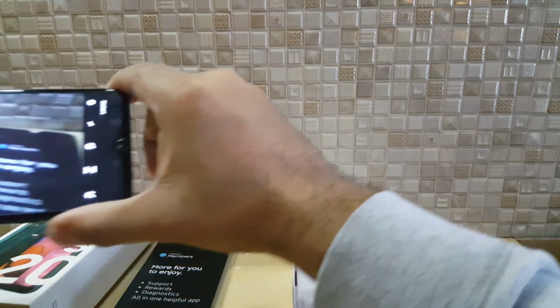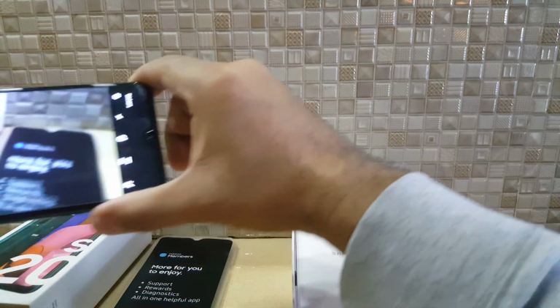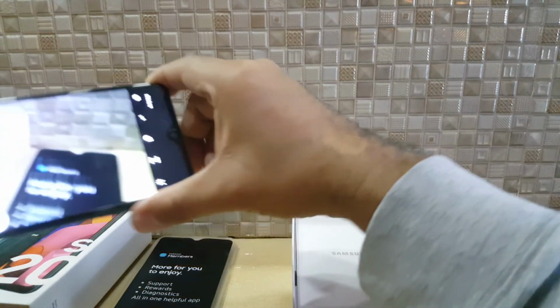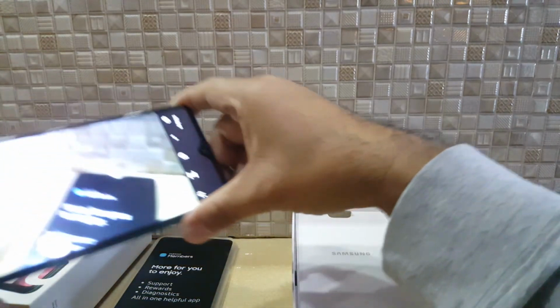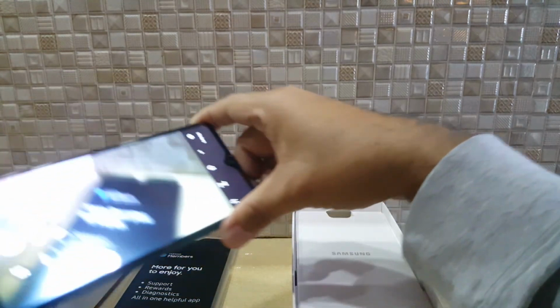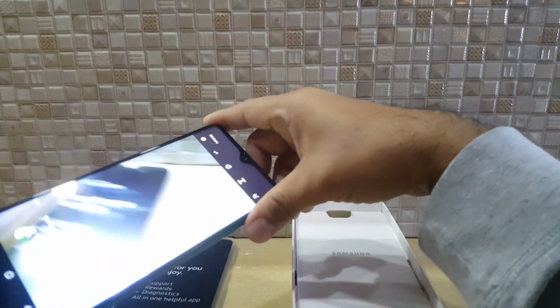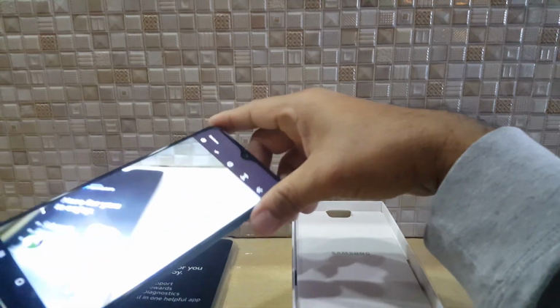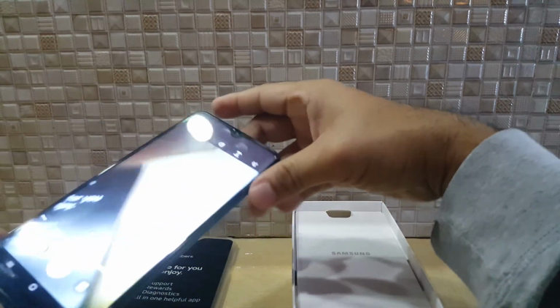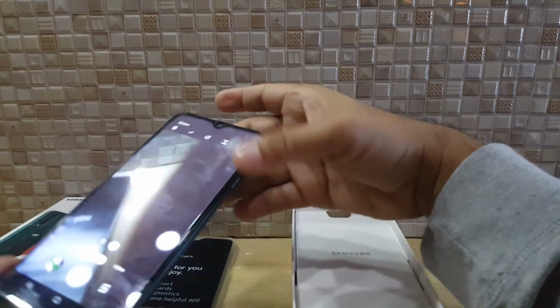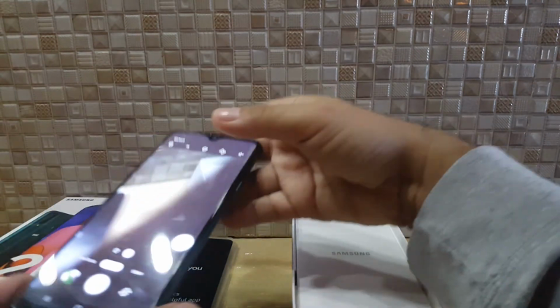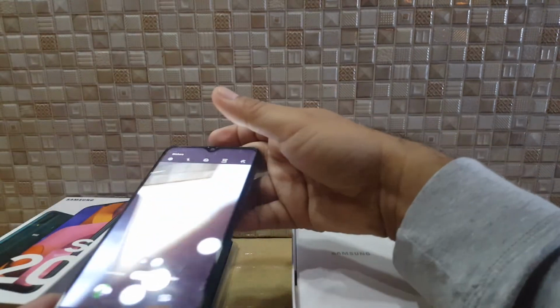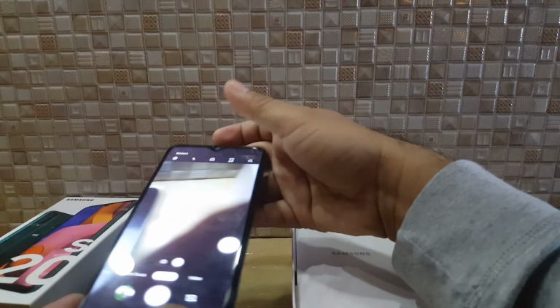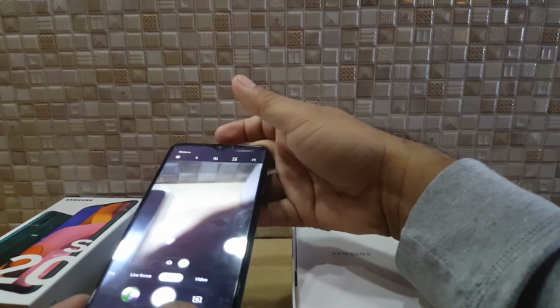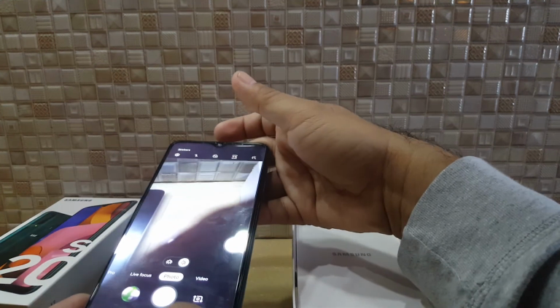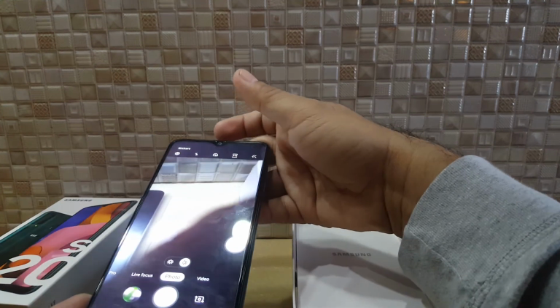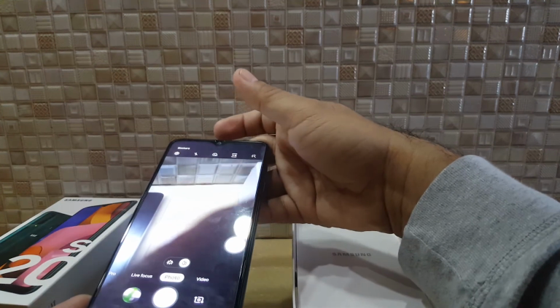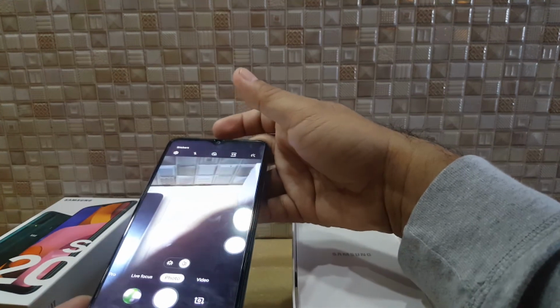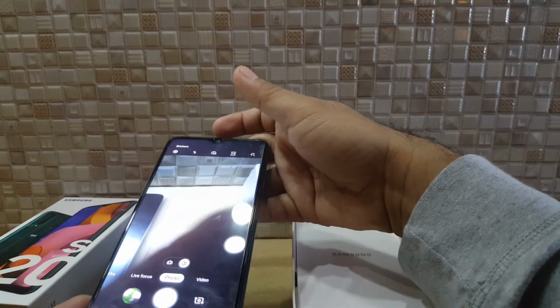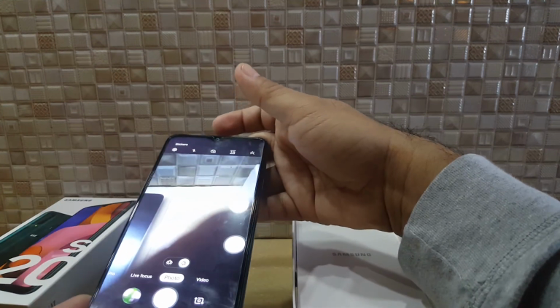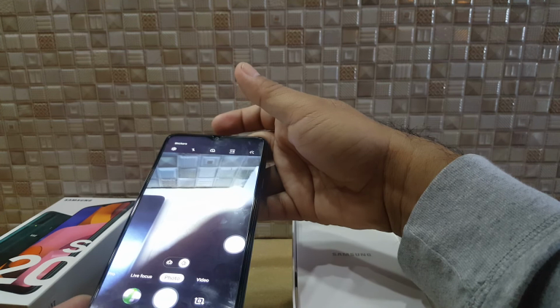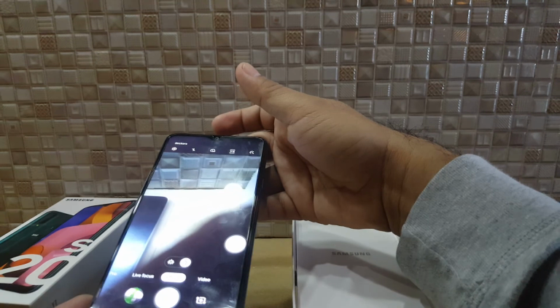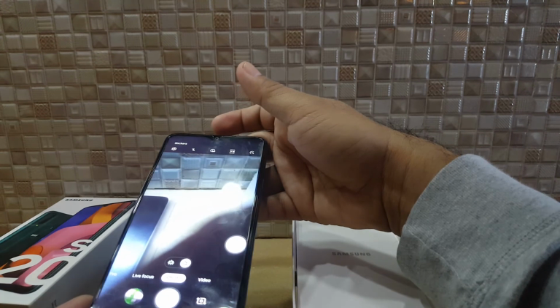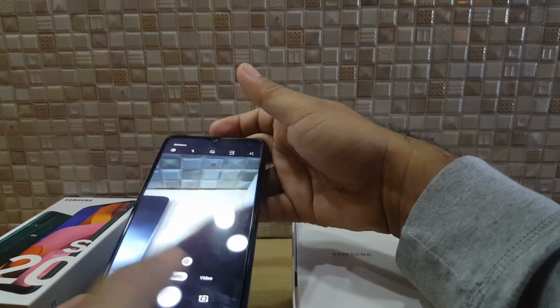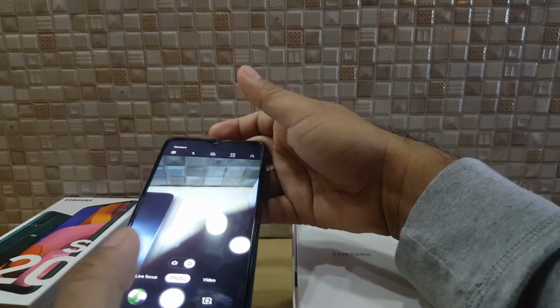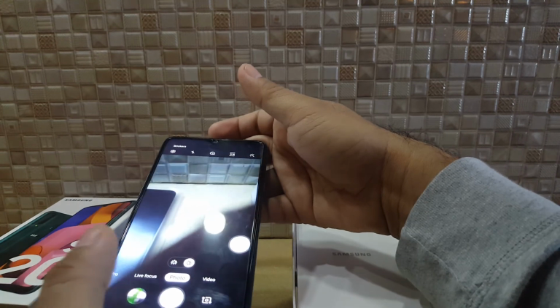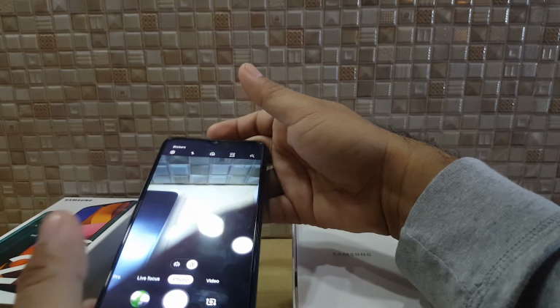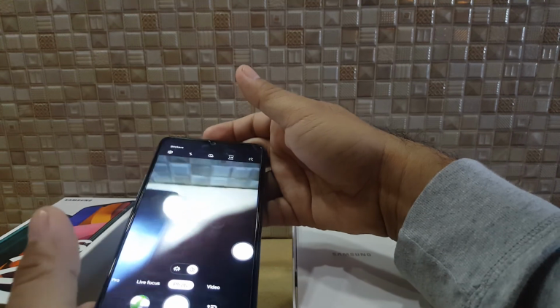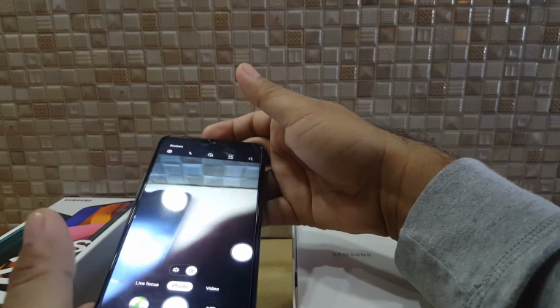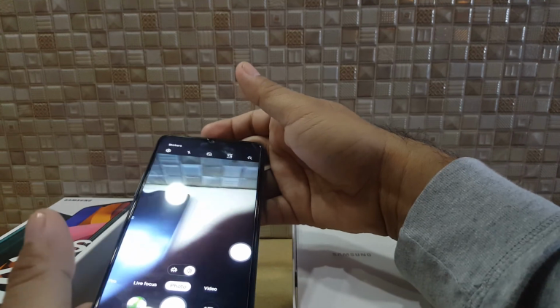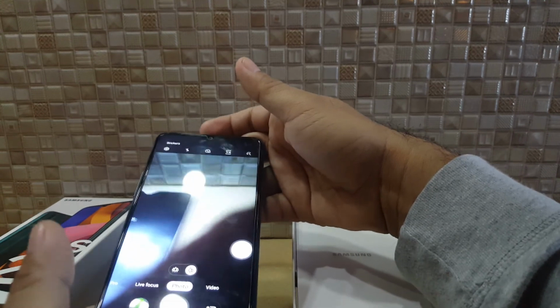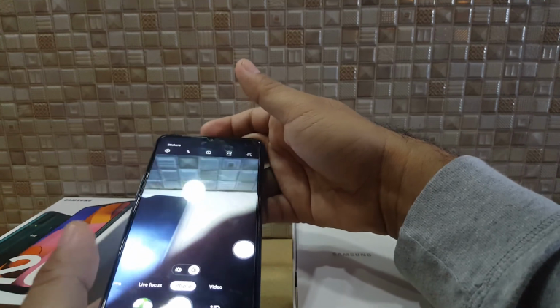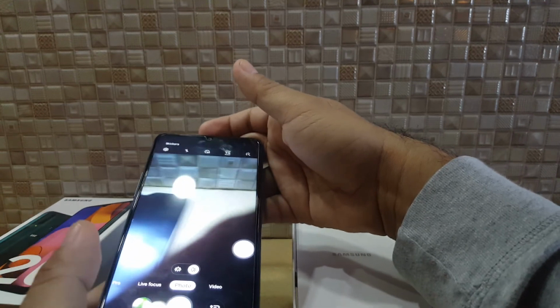You've got yourself a Samsung A20s cell phone.